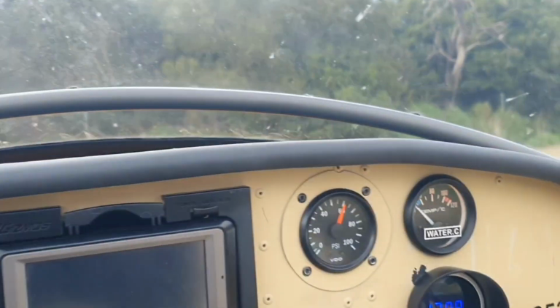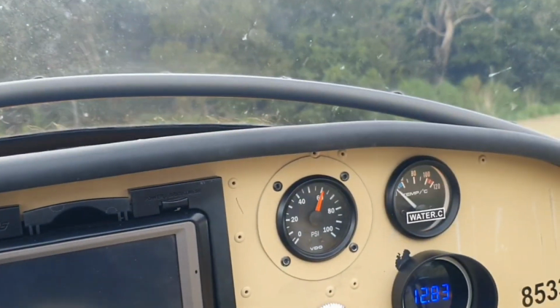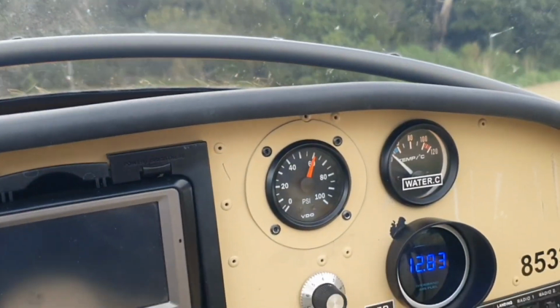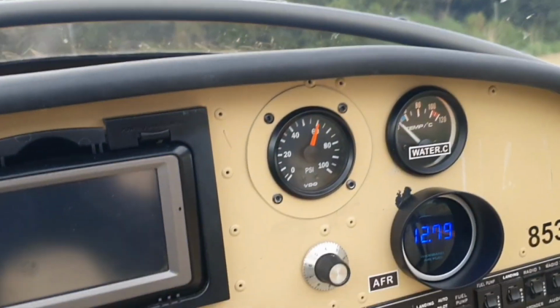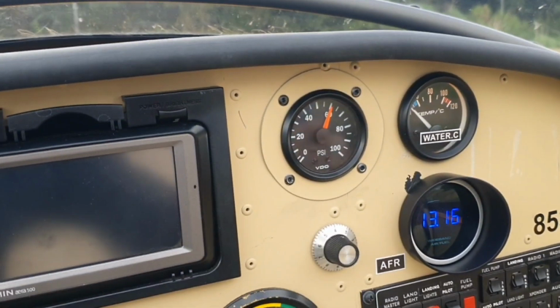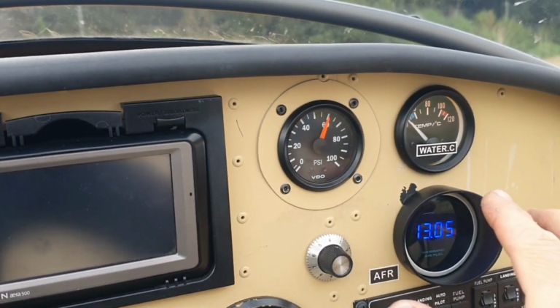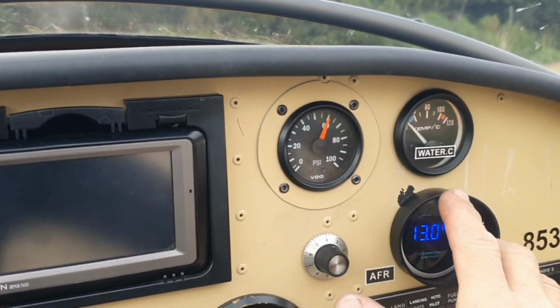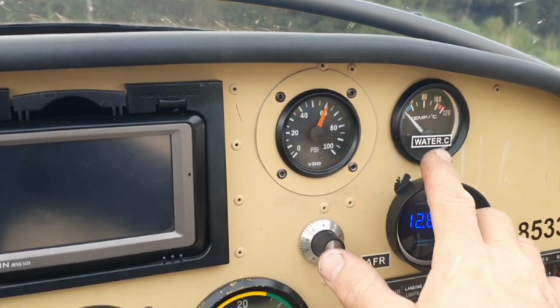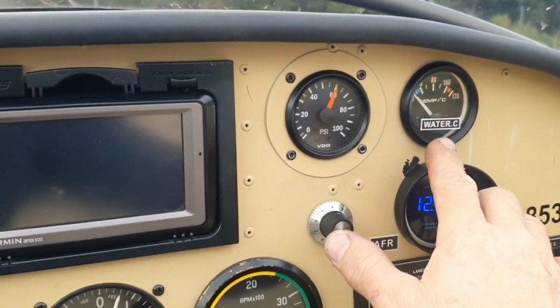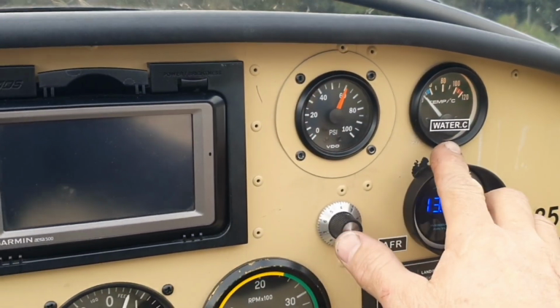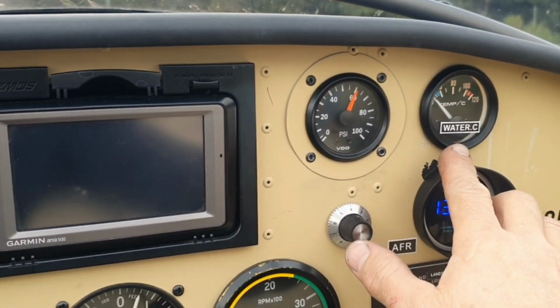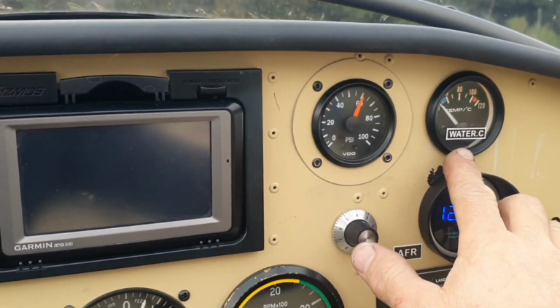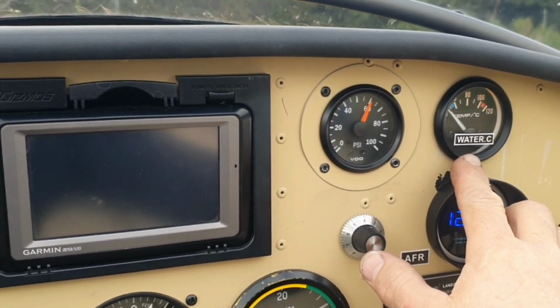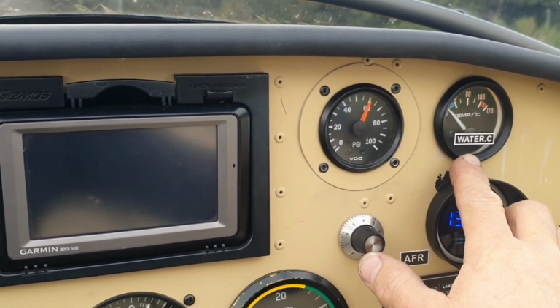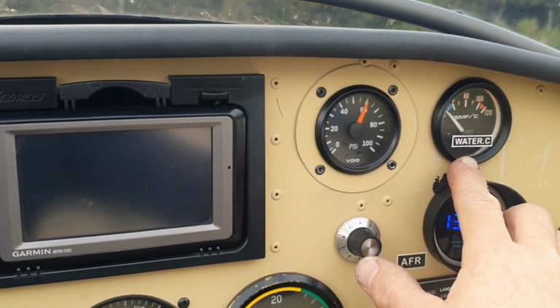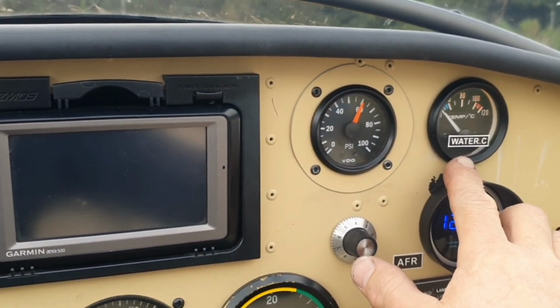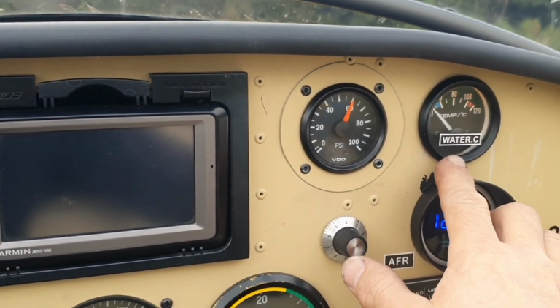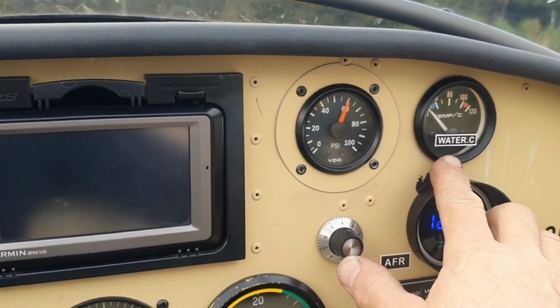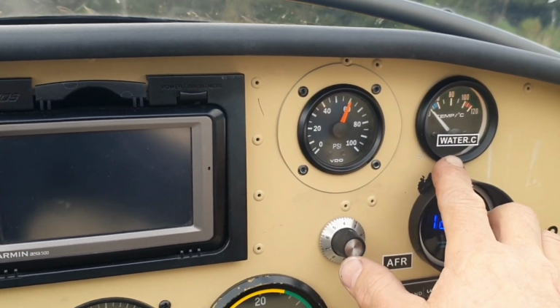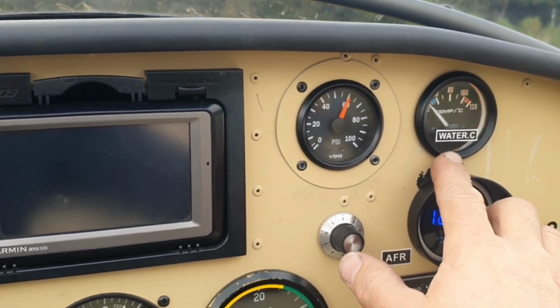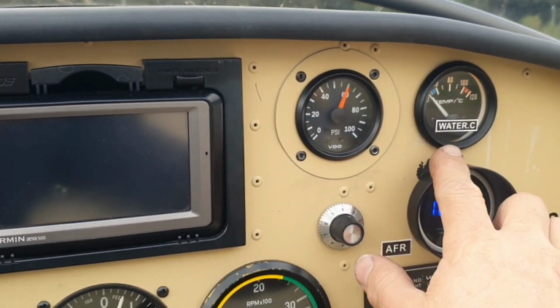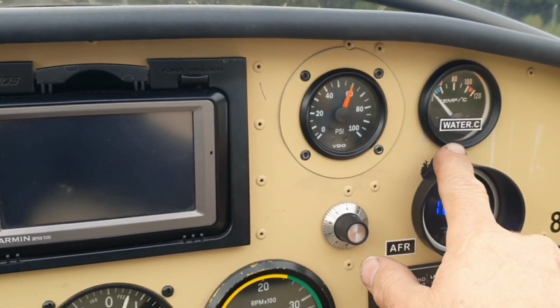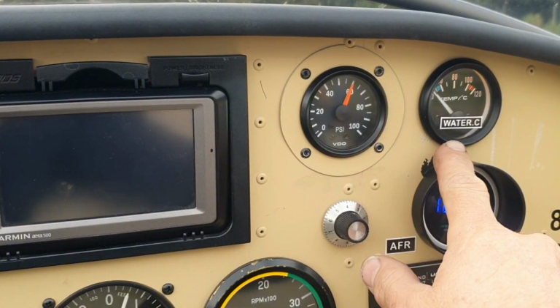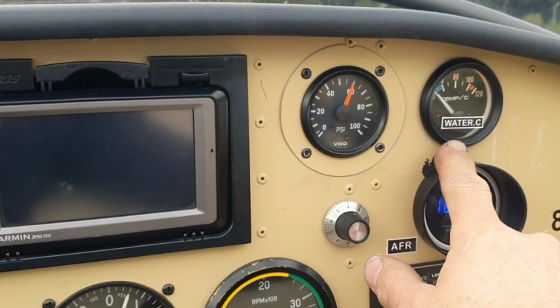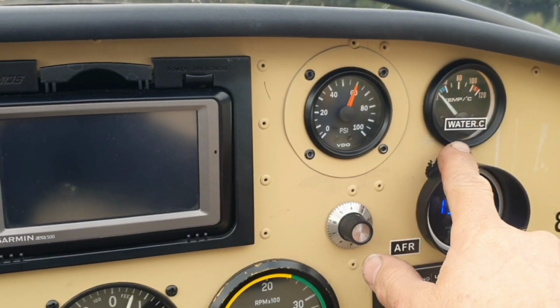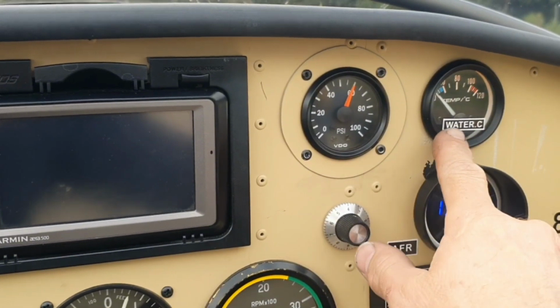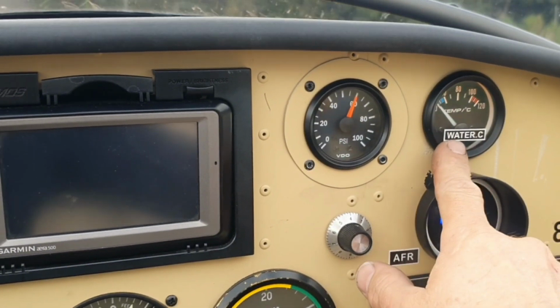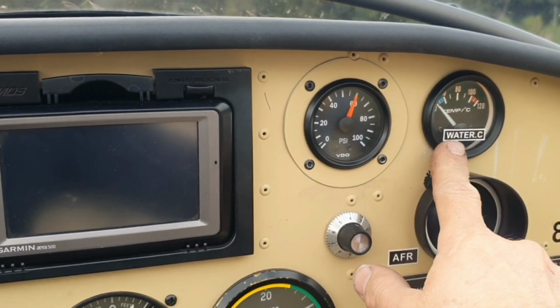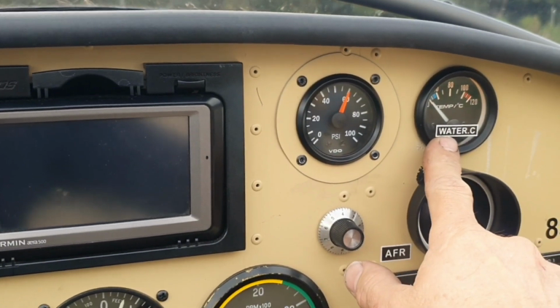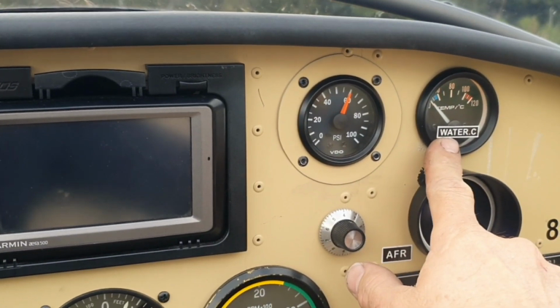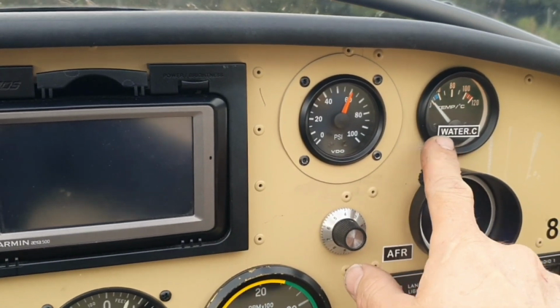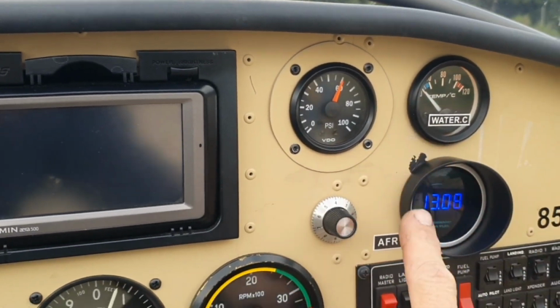Engine is running, cooling temperature not even 40 degrees yet. Air fuel ratio and mixture looking good.